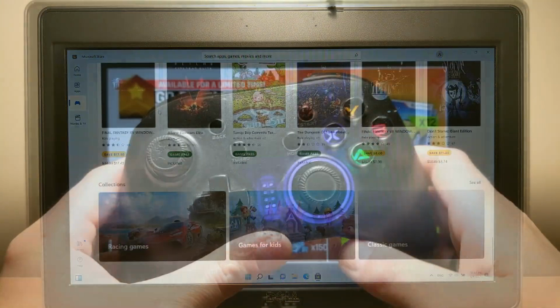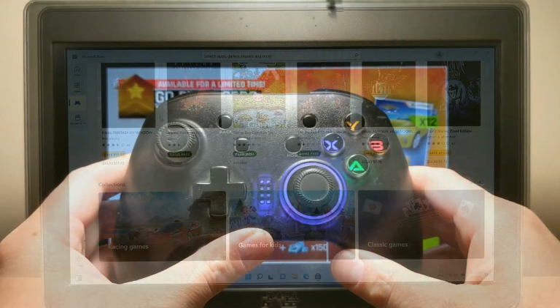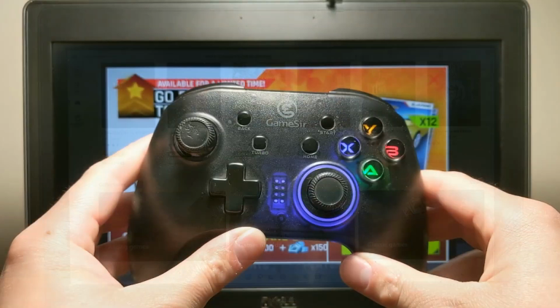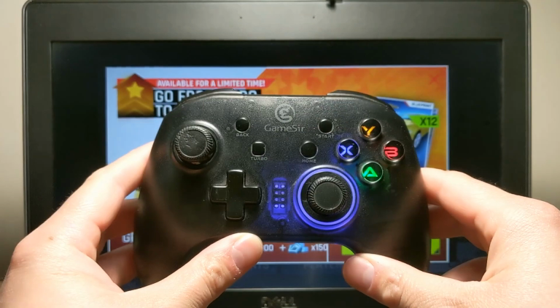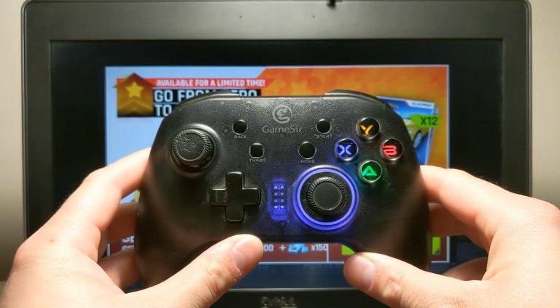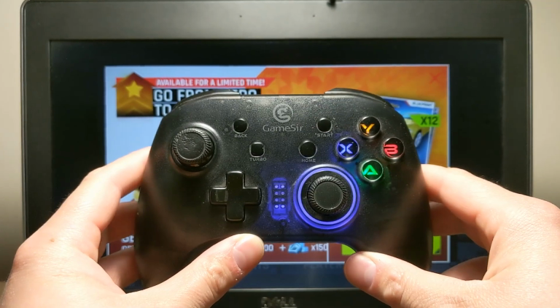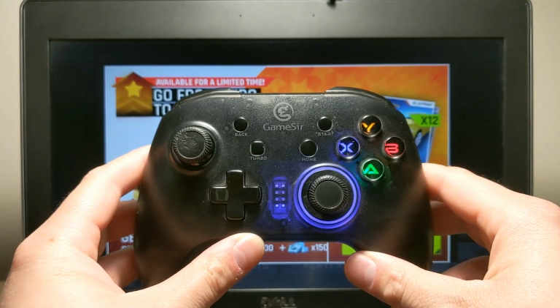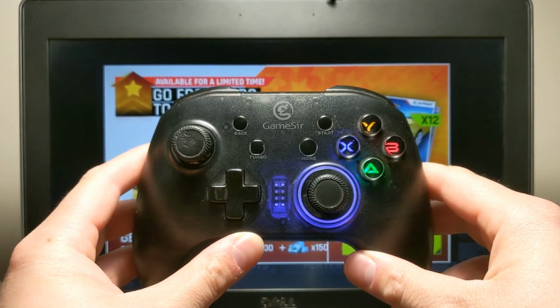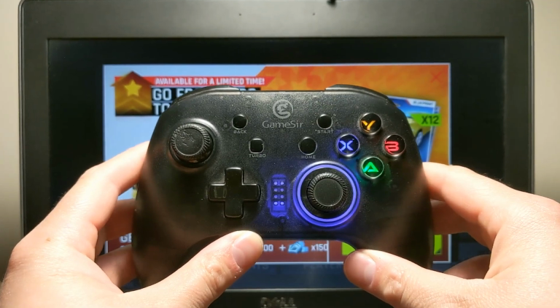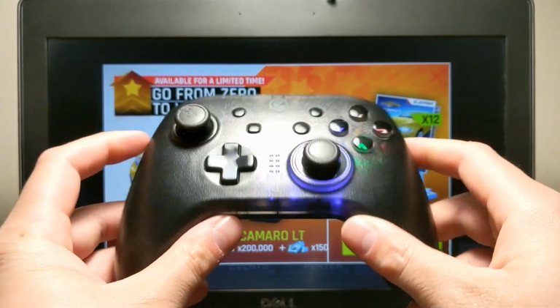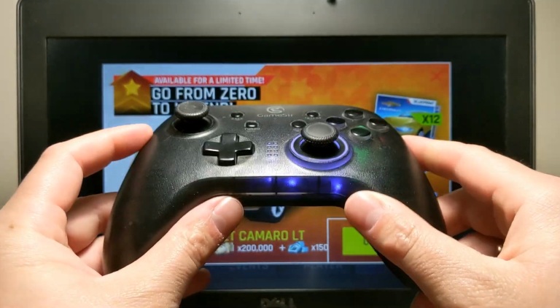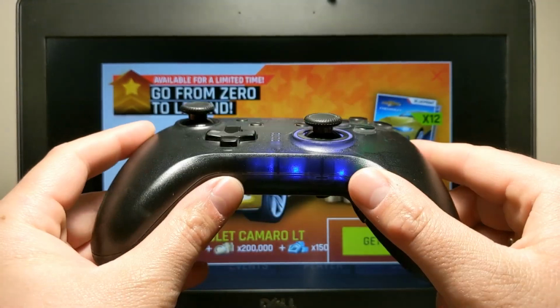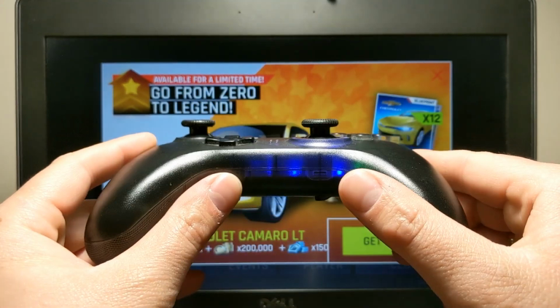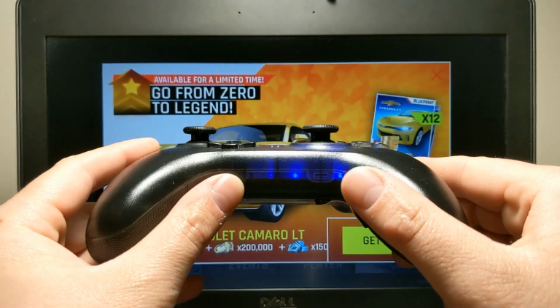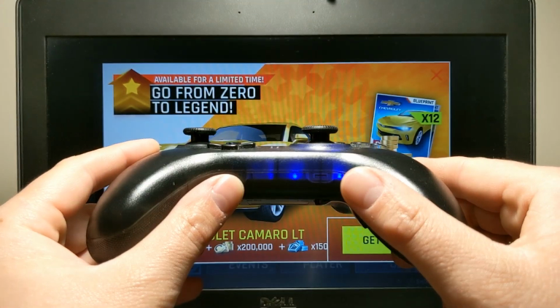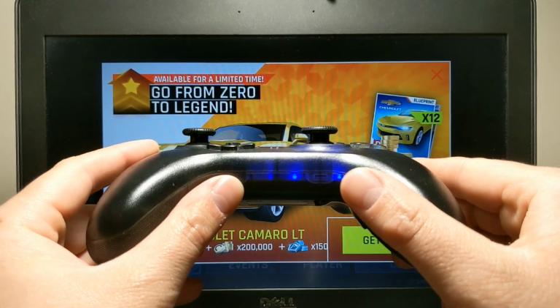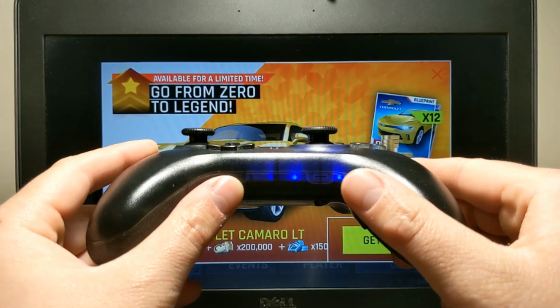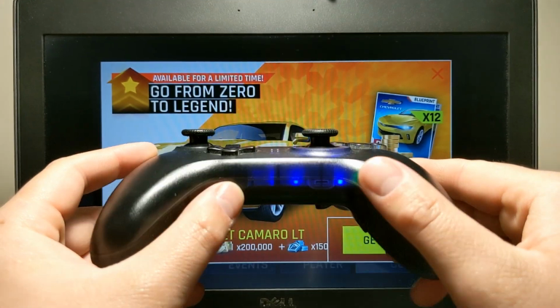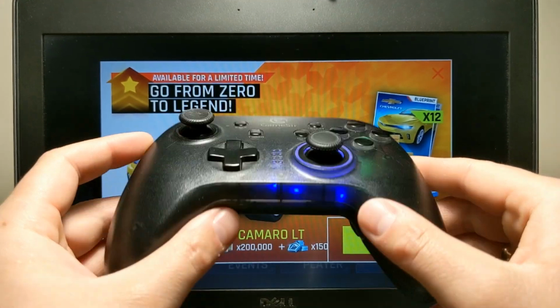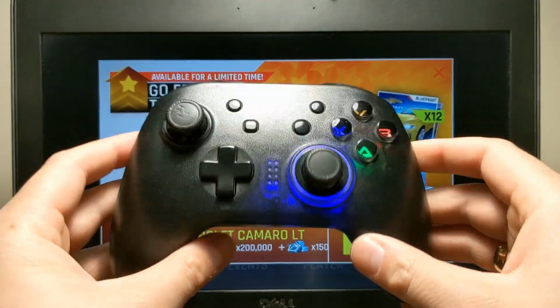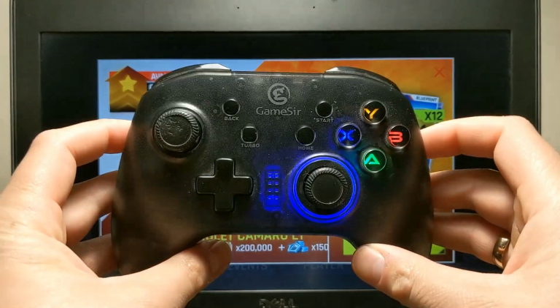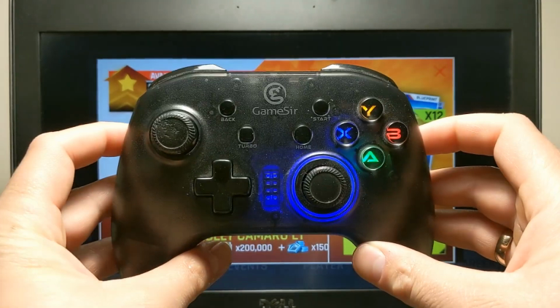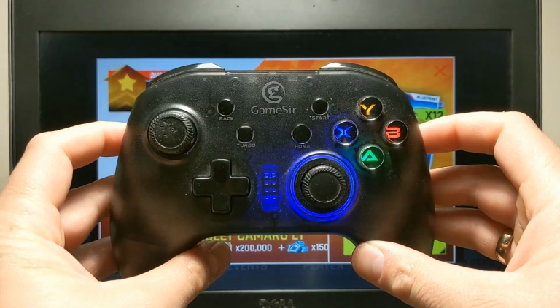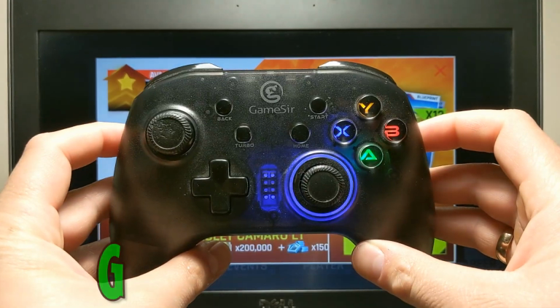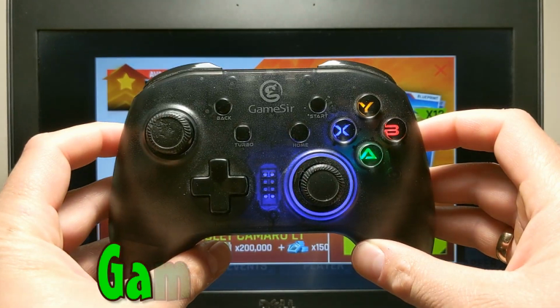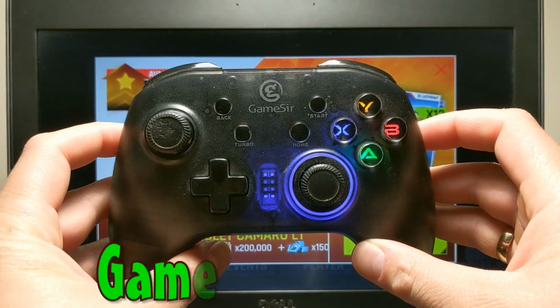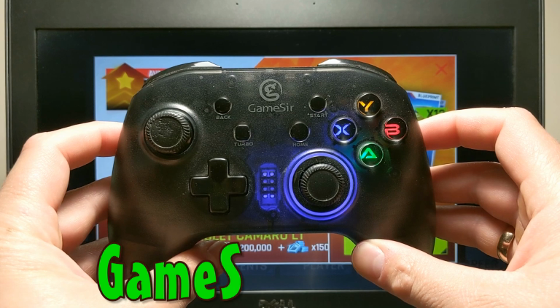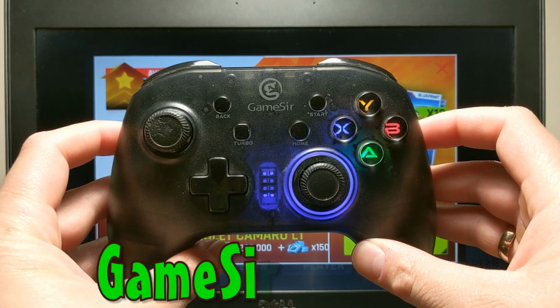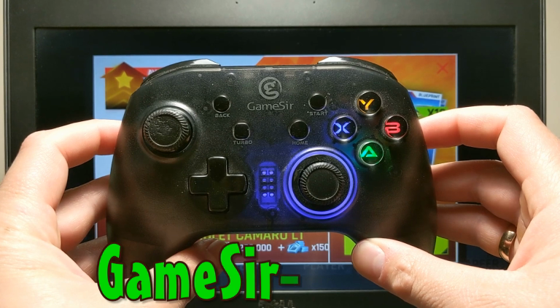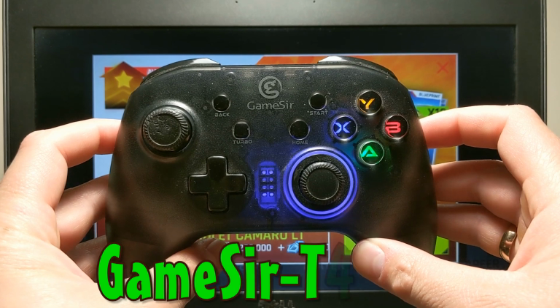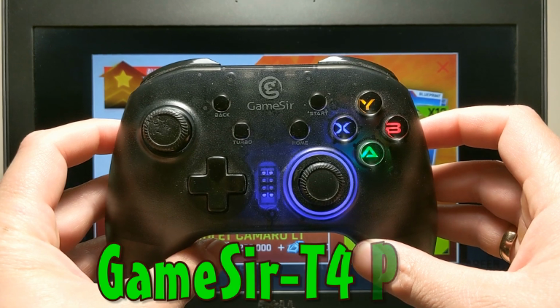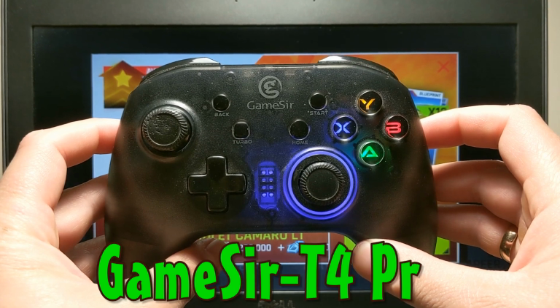Of course, almost all games I will test using my gamepad, the GameSeer T4 Pro.